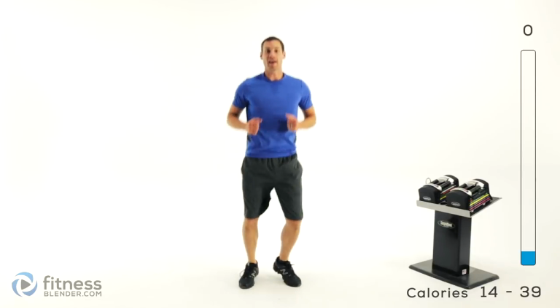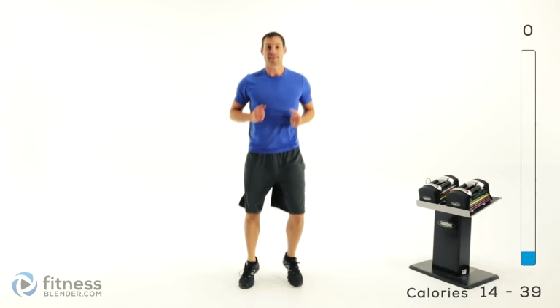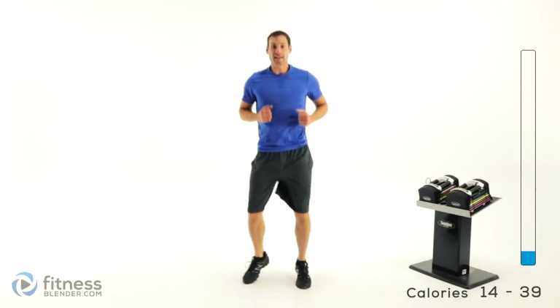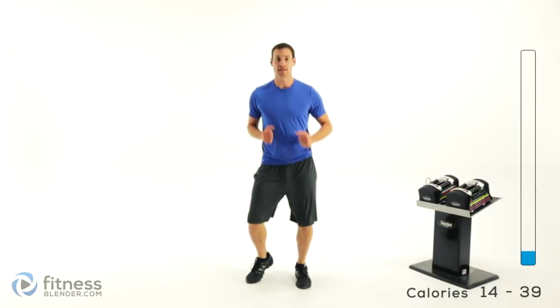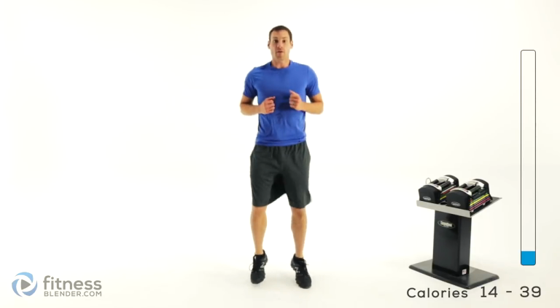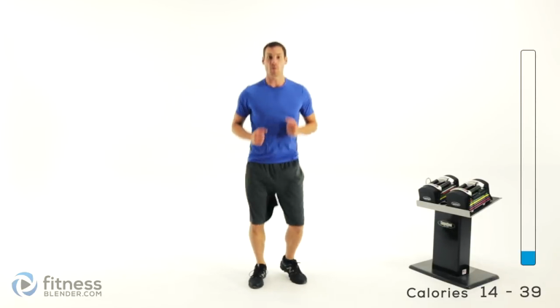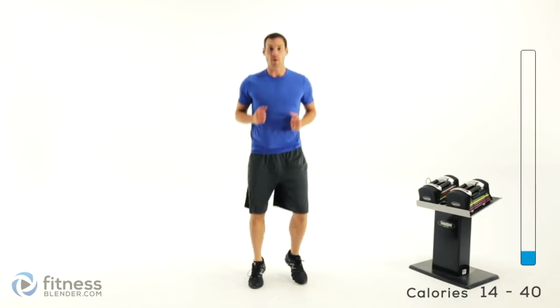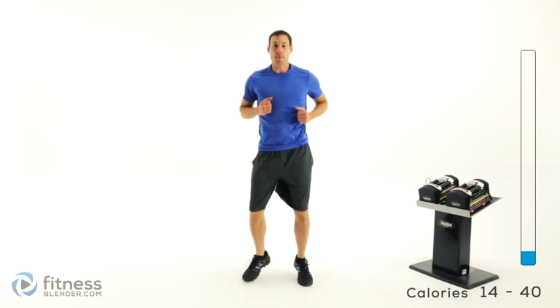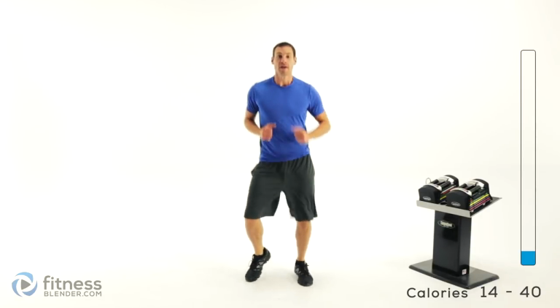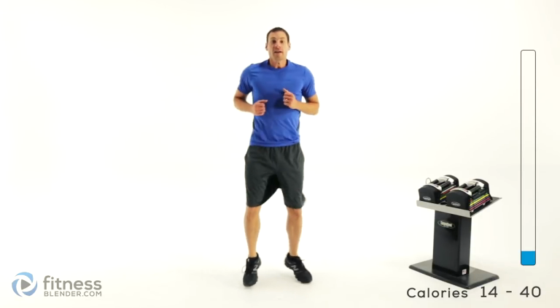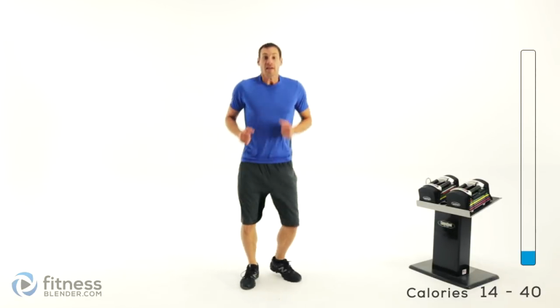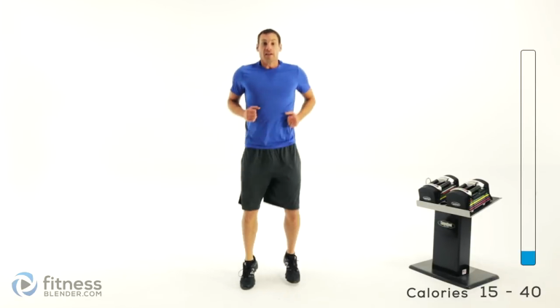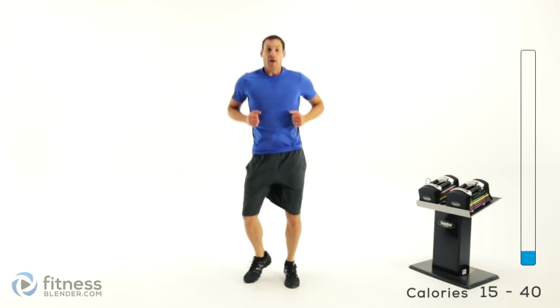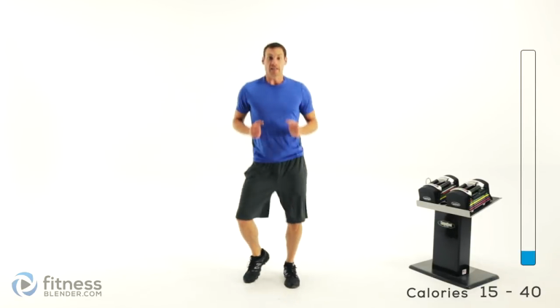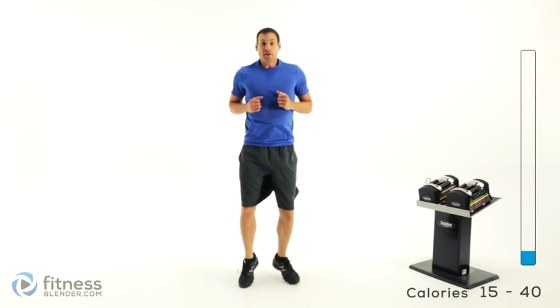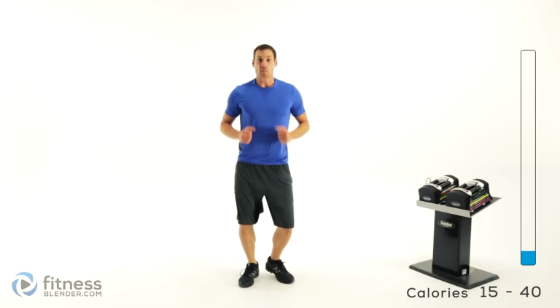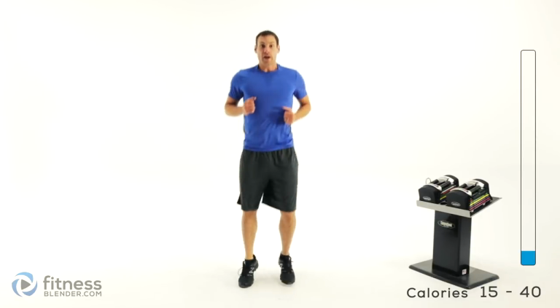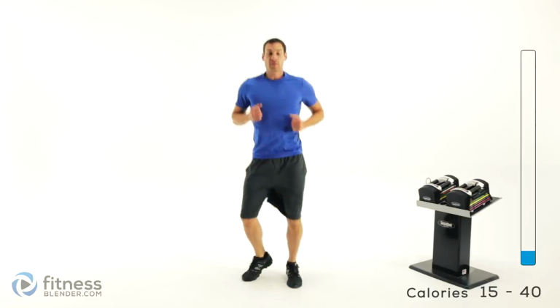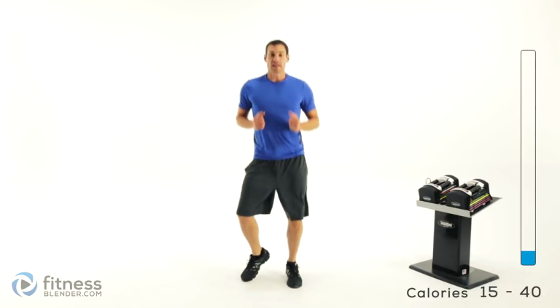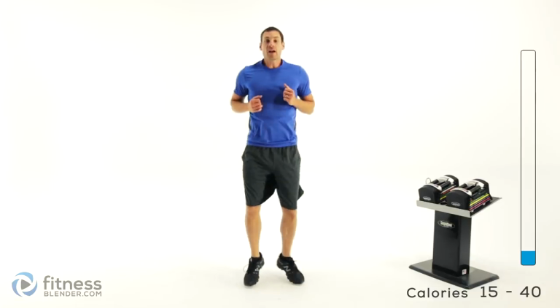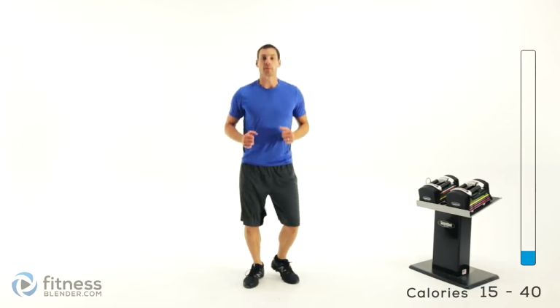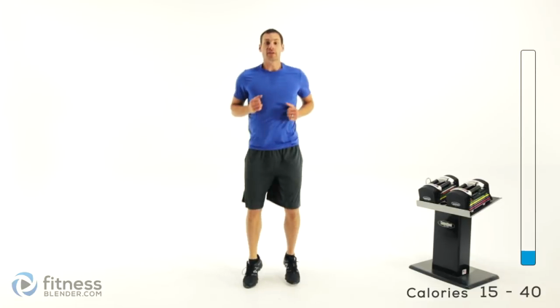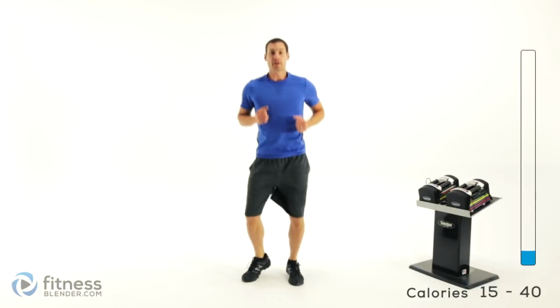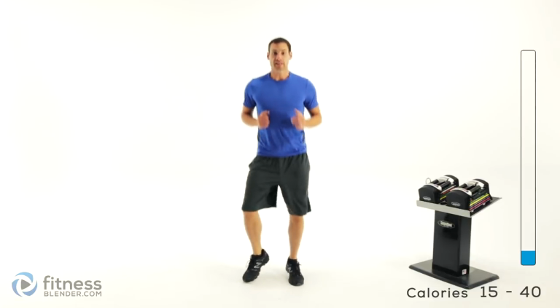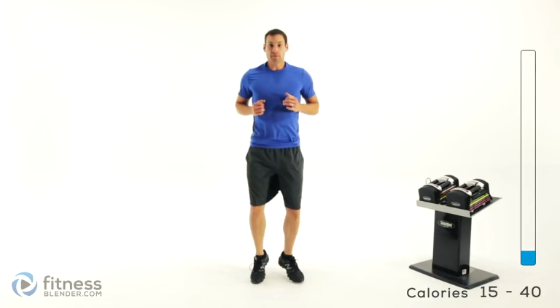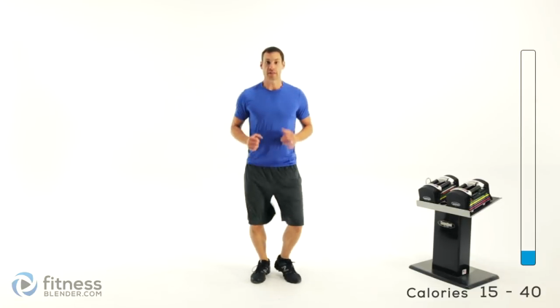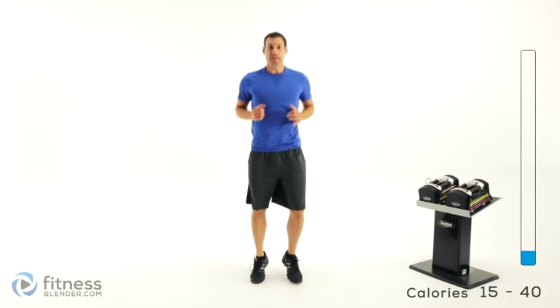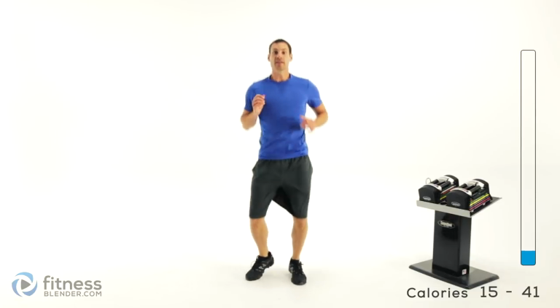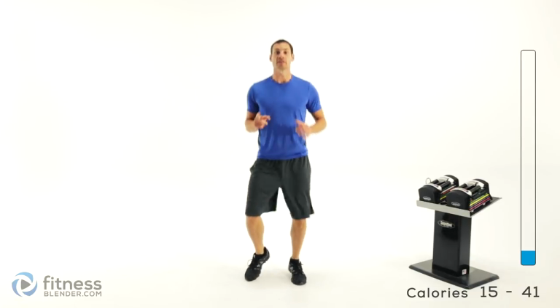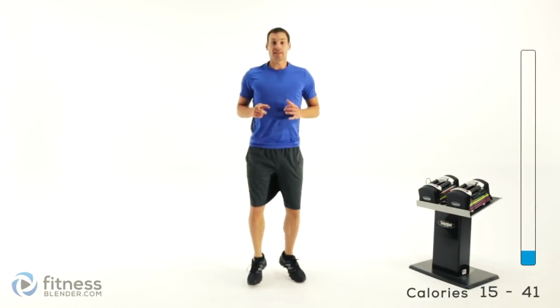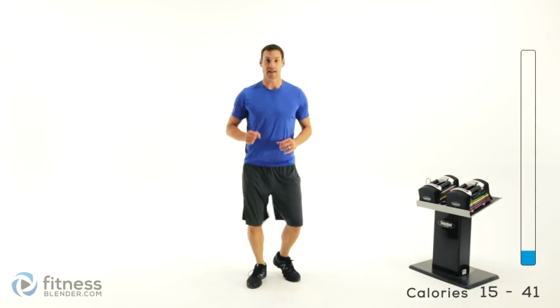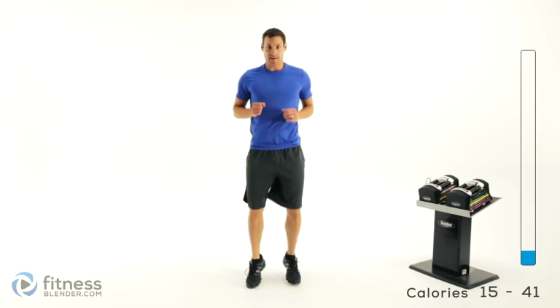That is the end of our warm-up. Go ahead and get those weights ready — we'll be starting into that routine here in just a second.